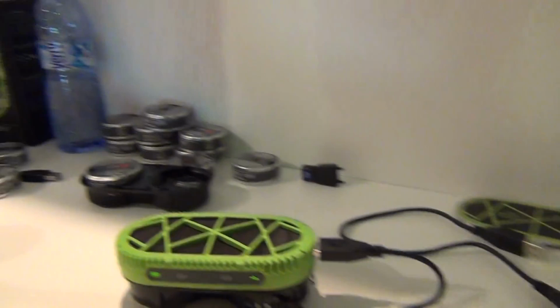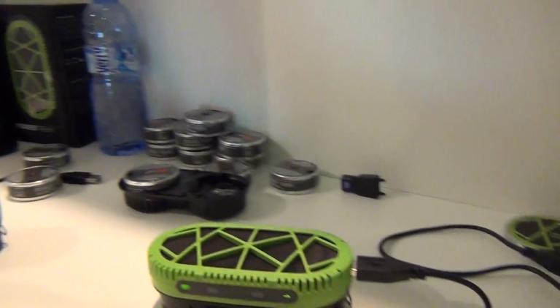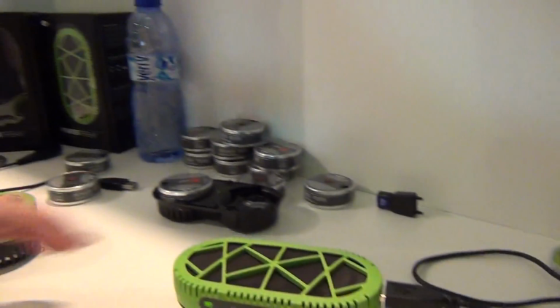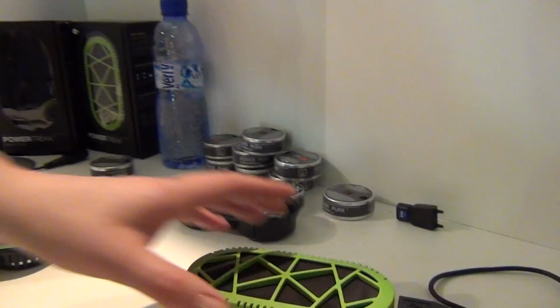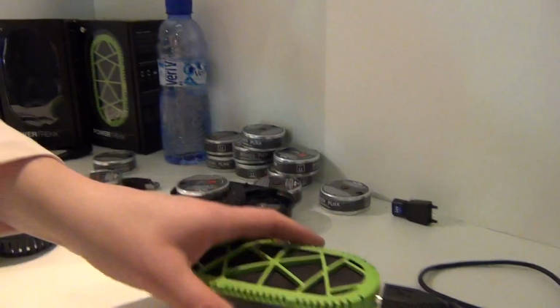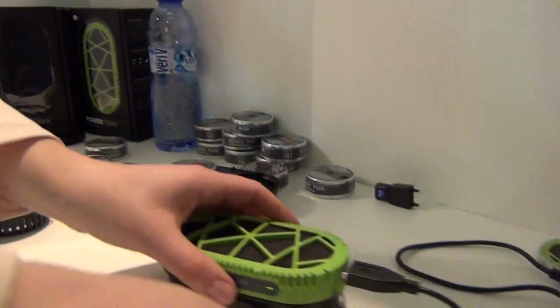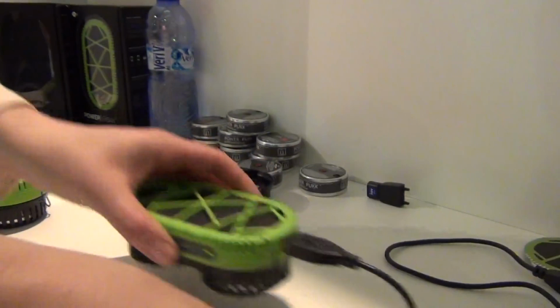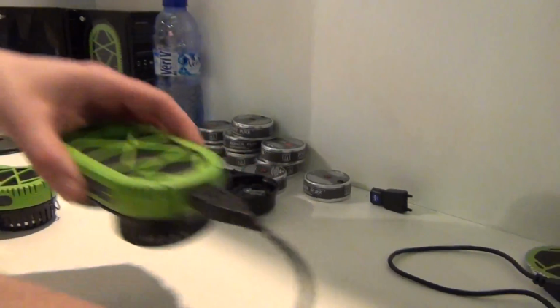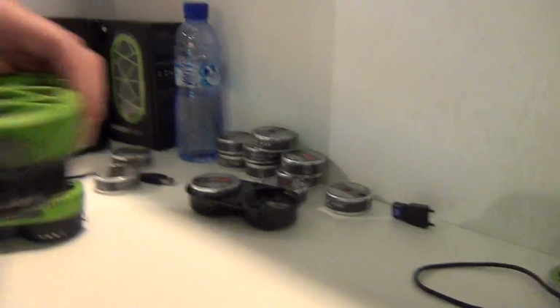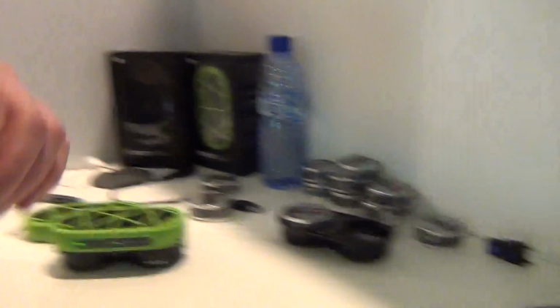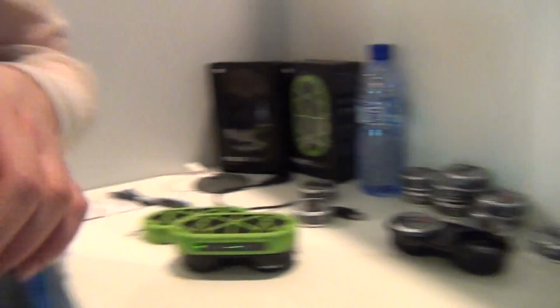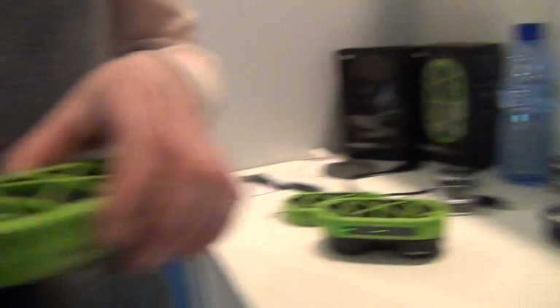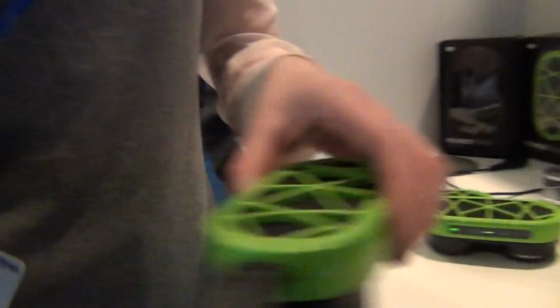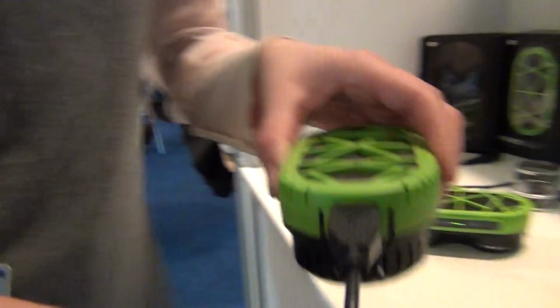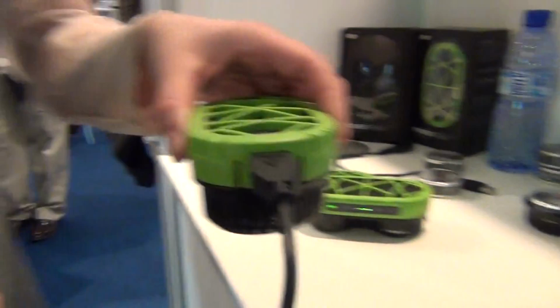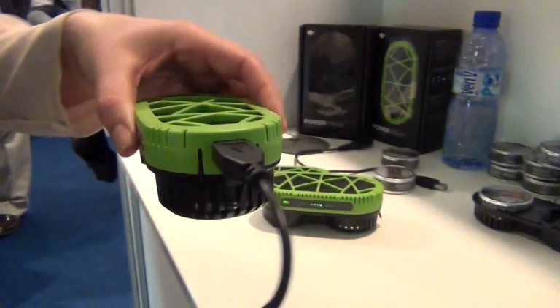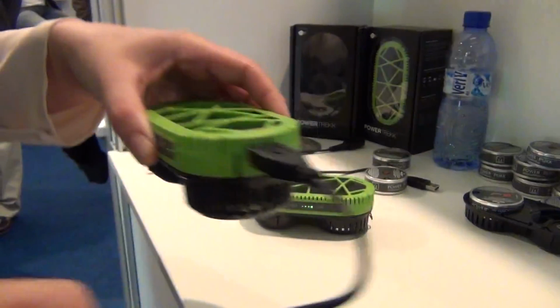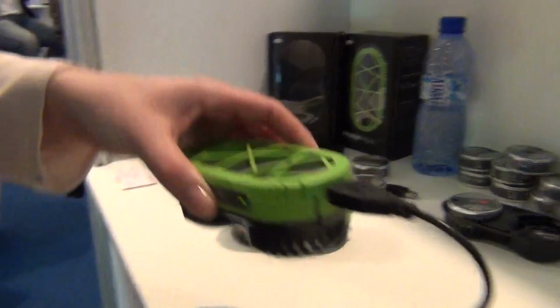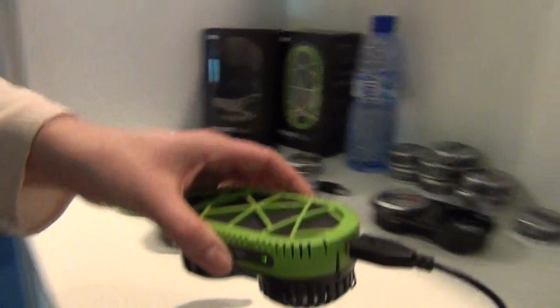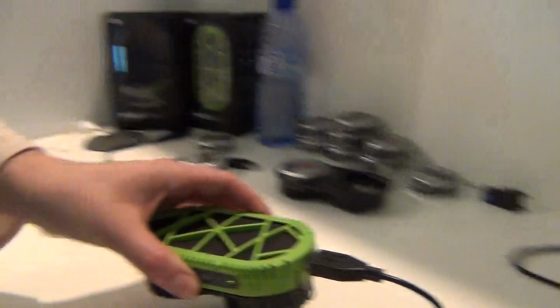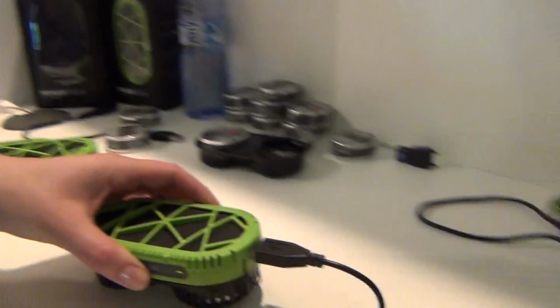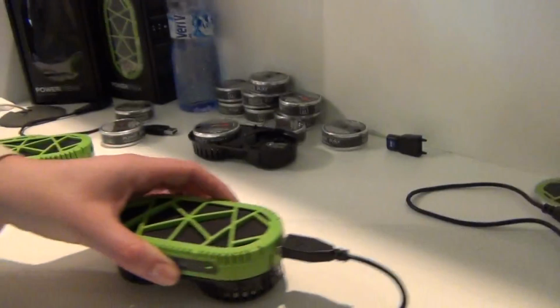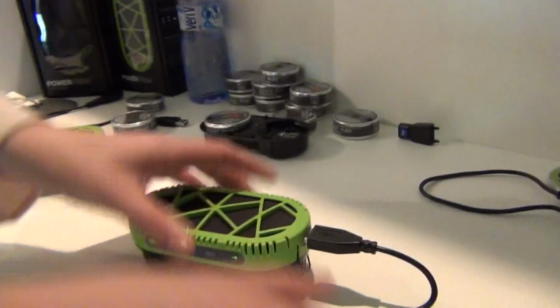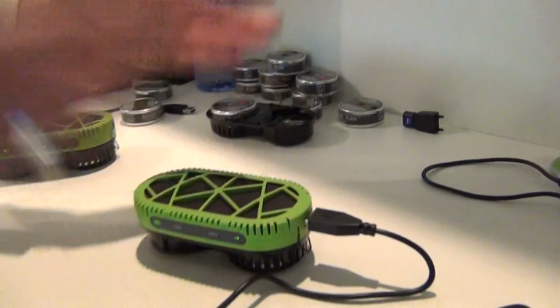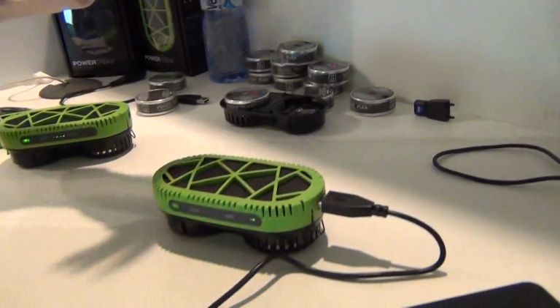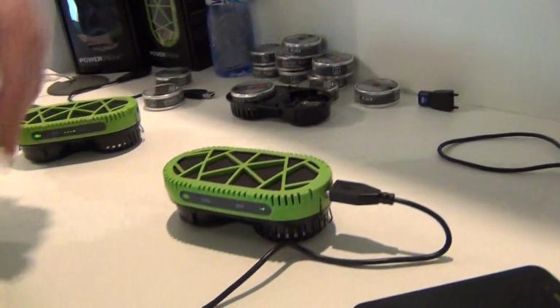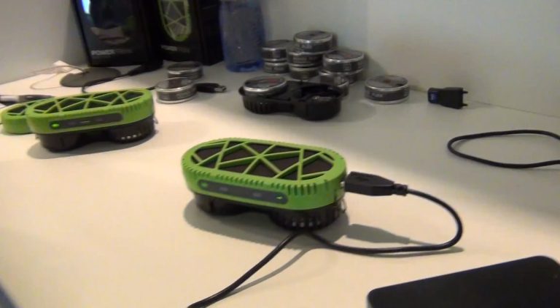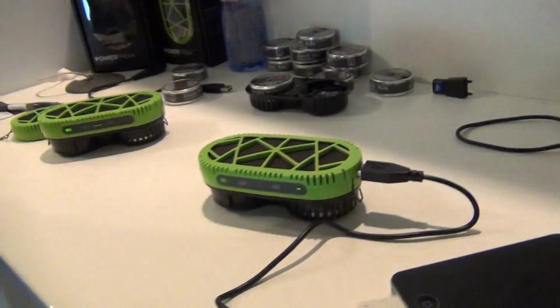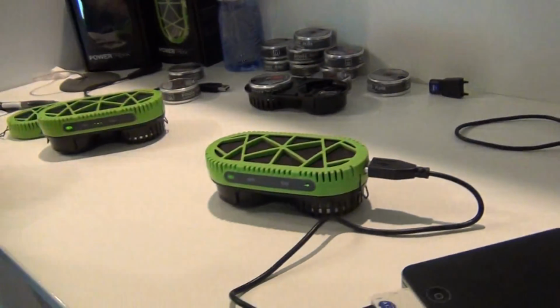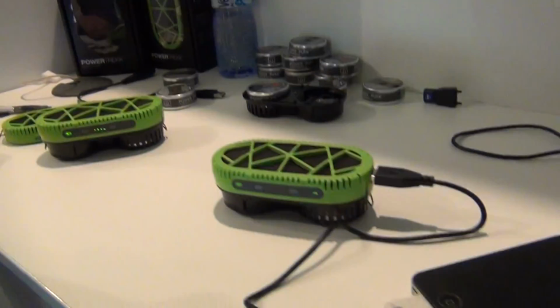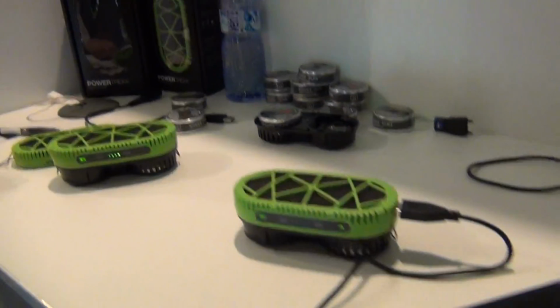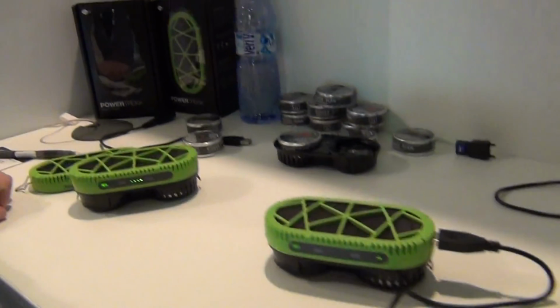But you can move around with it. You can put it in your bag while it's charging.